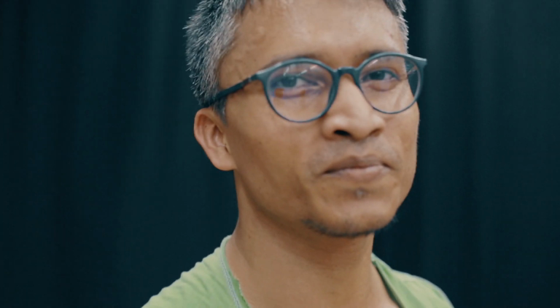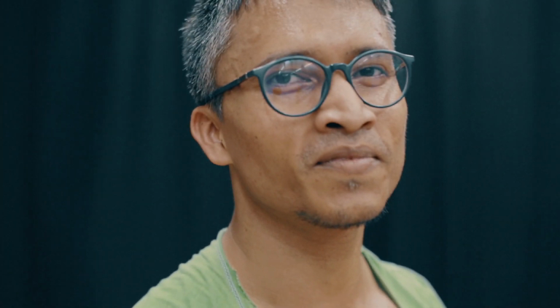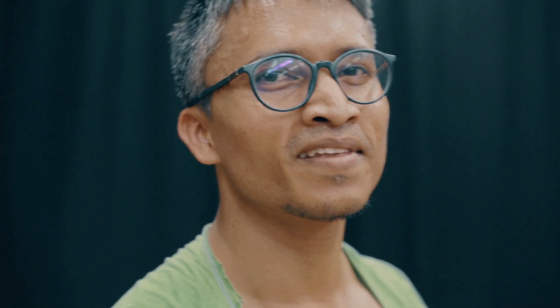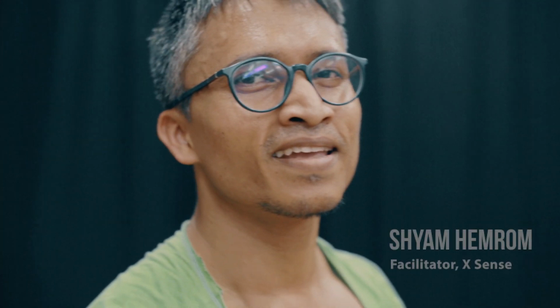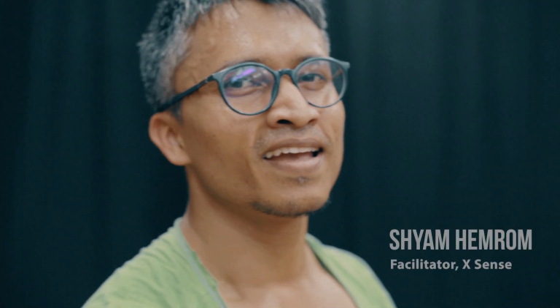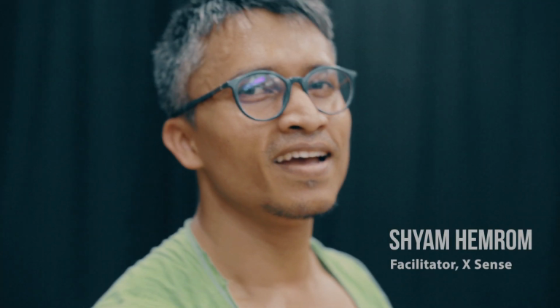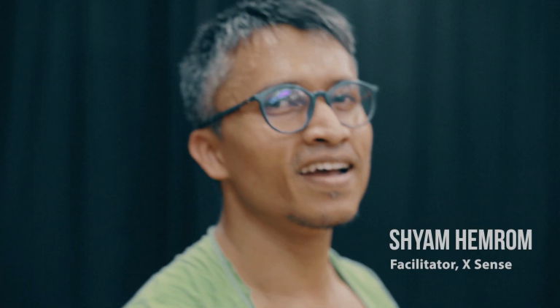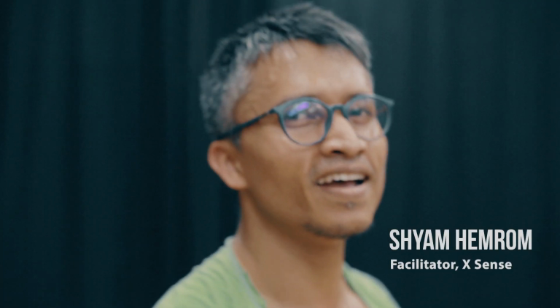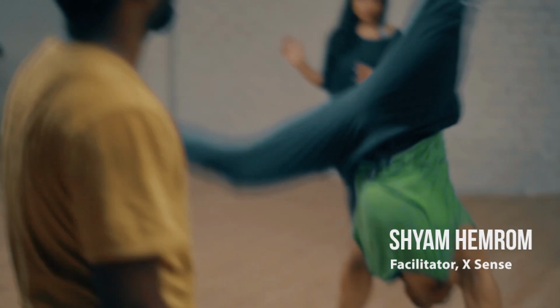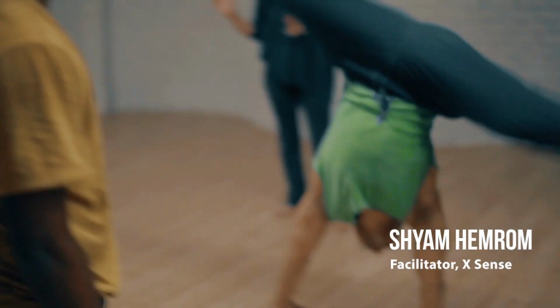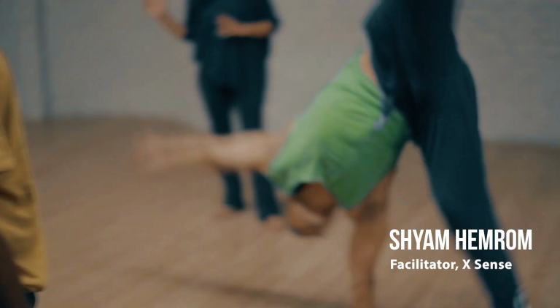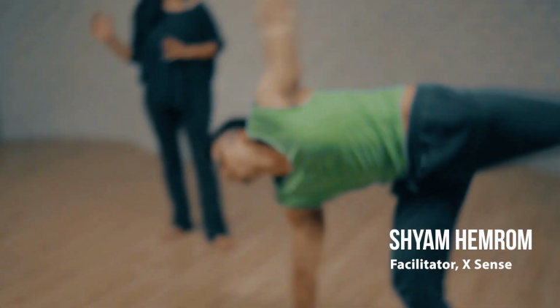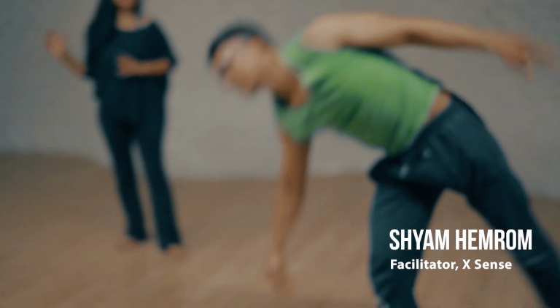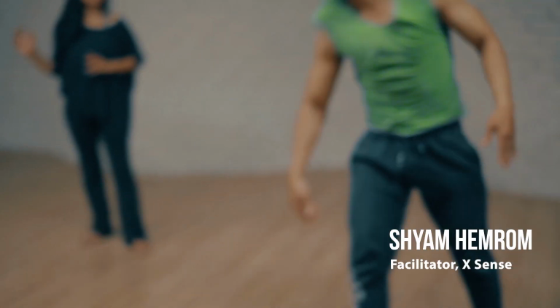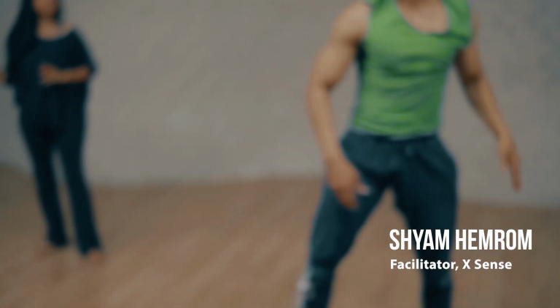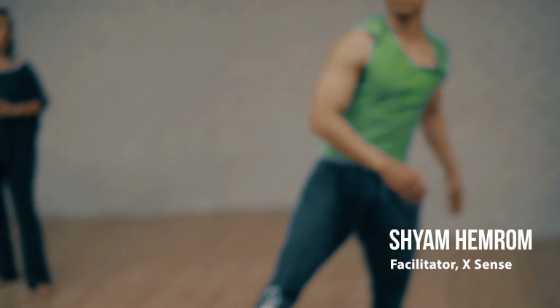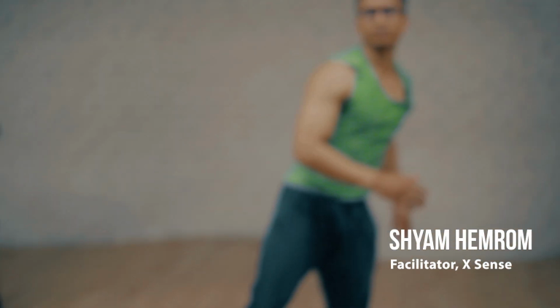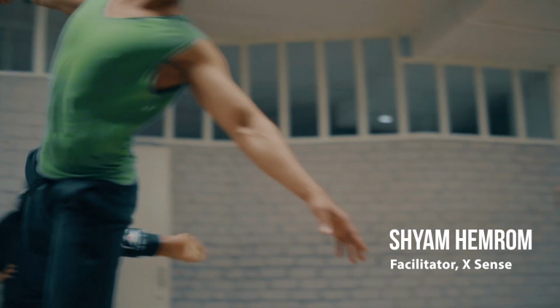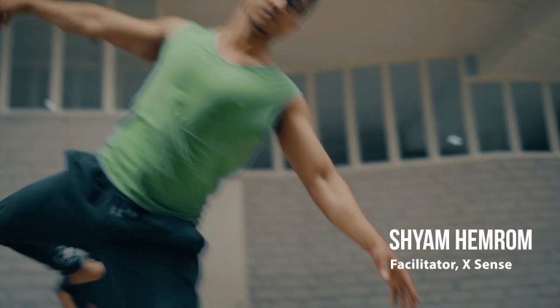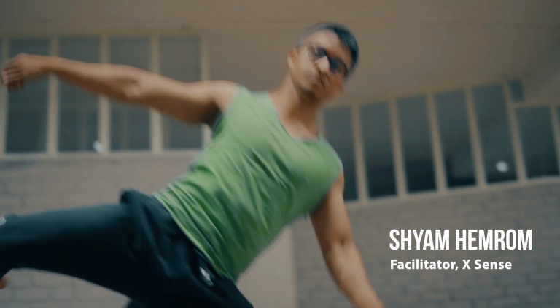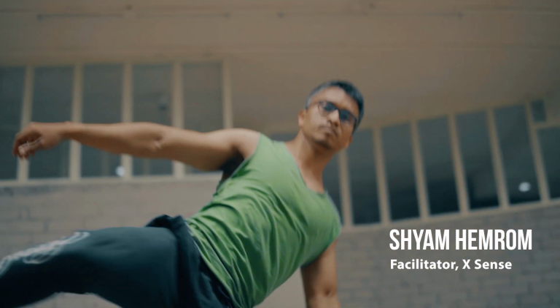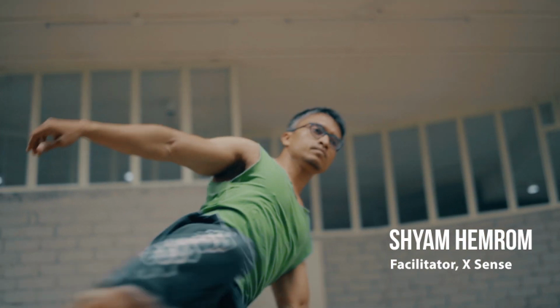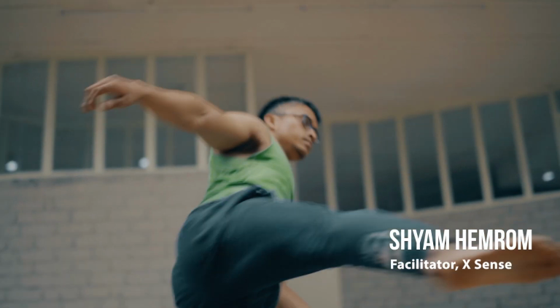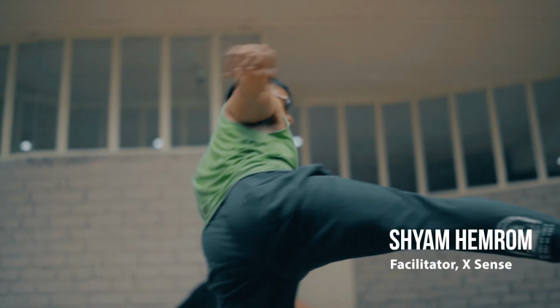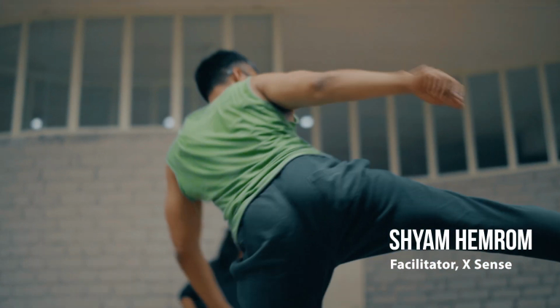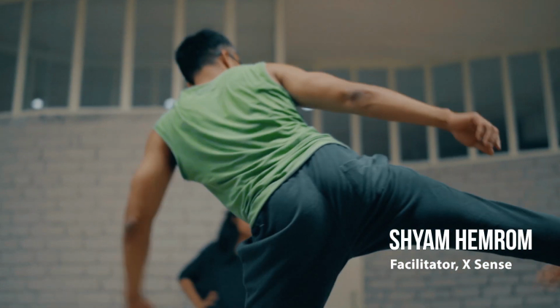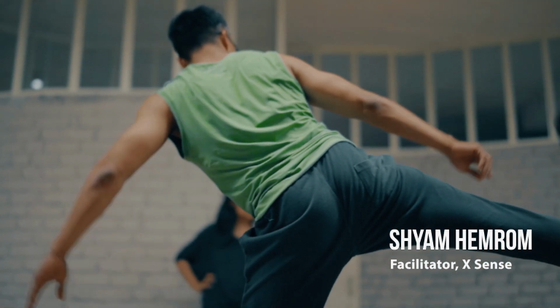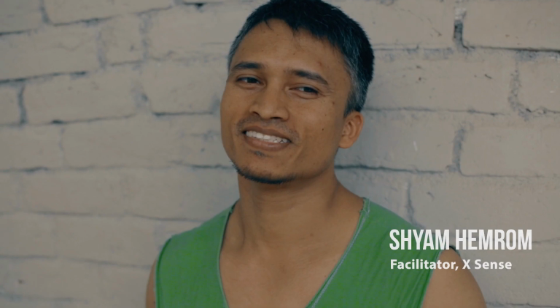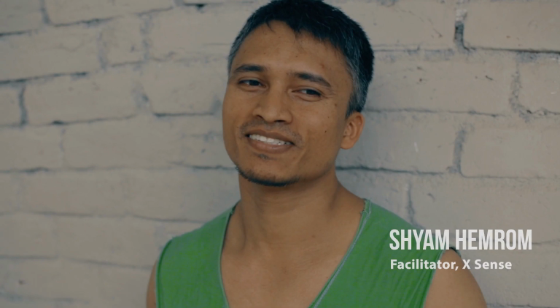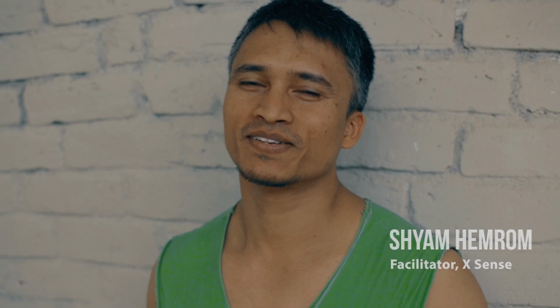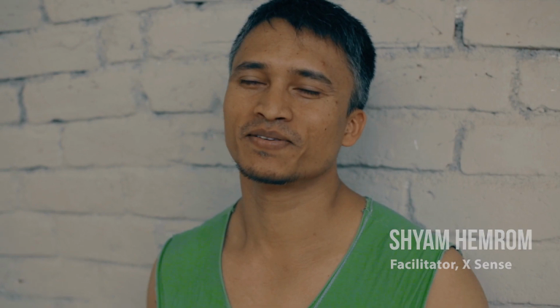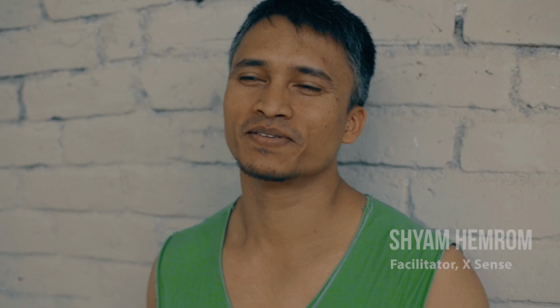This is Shyam here. I'll be teaching you acrobatic body flexibility and body strengthening.